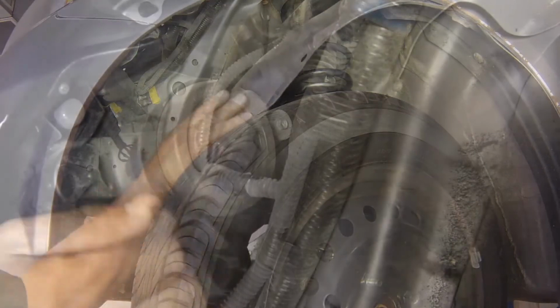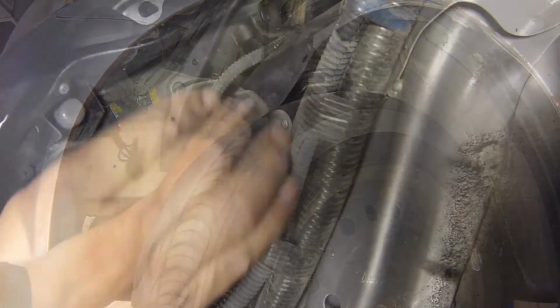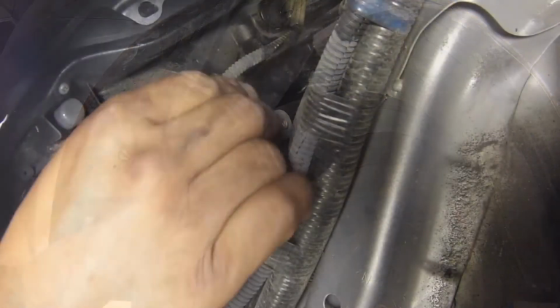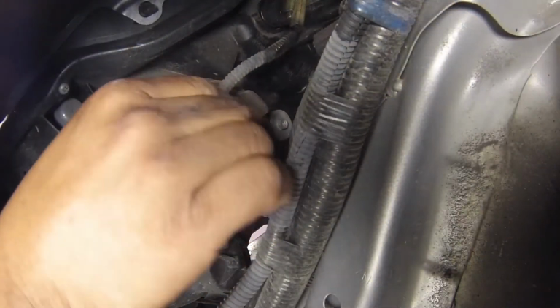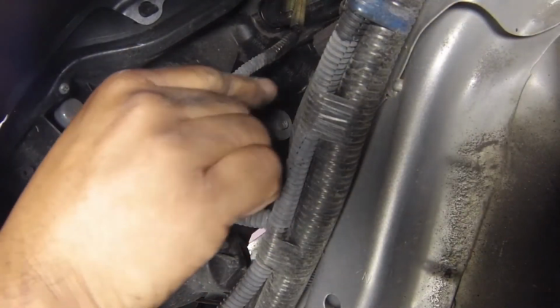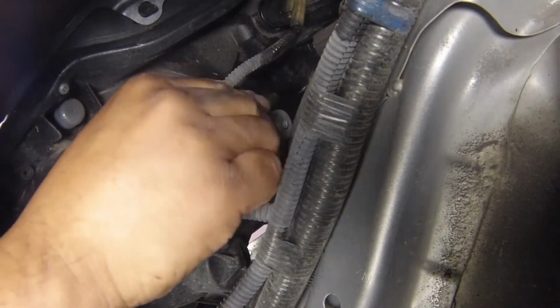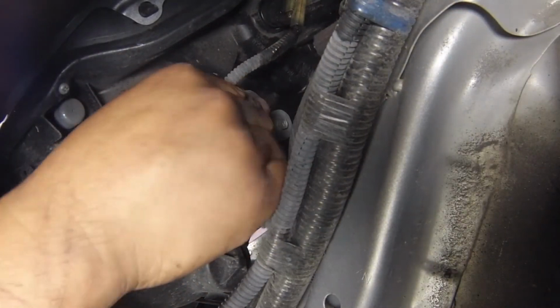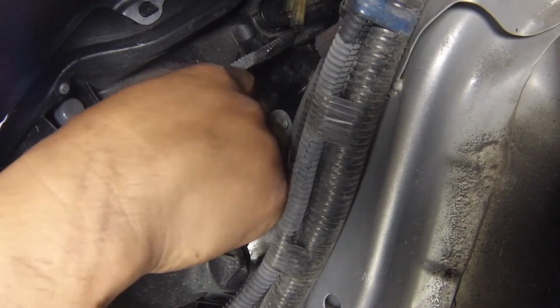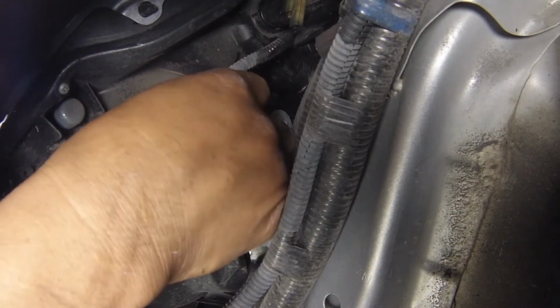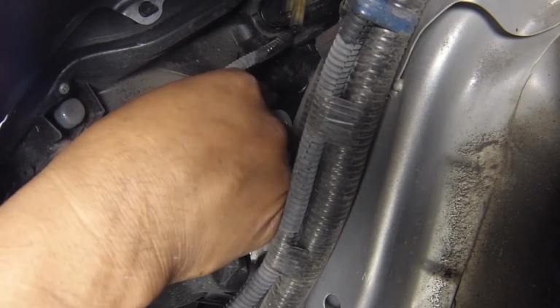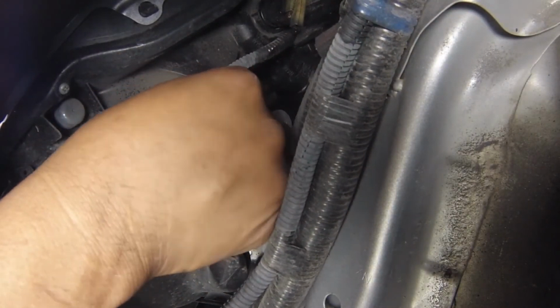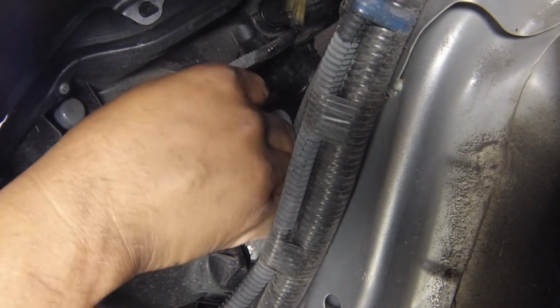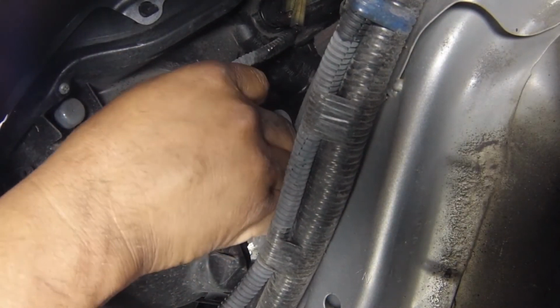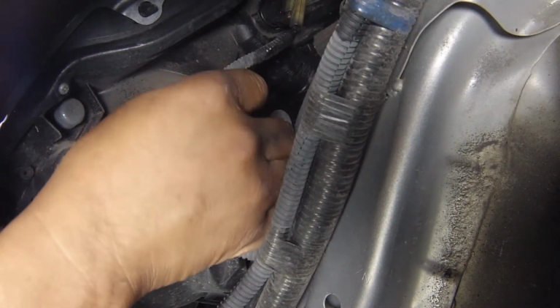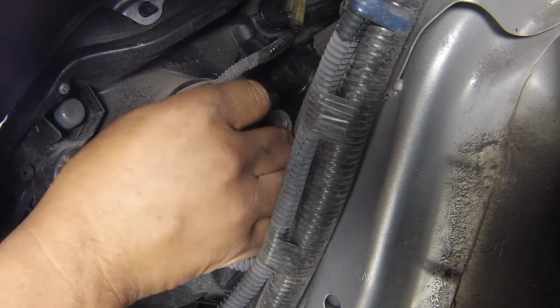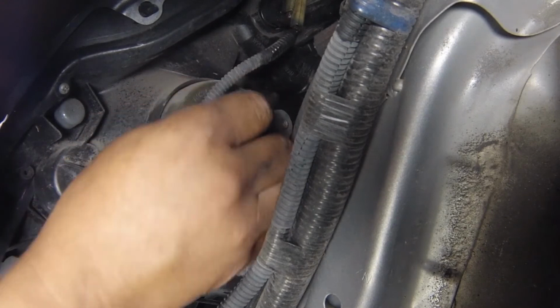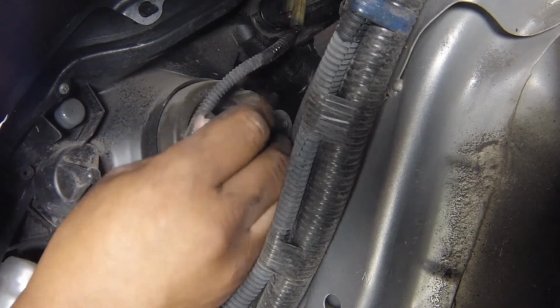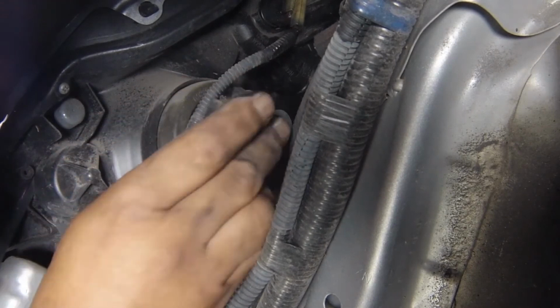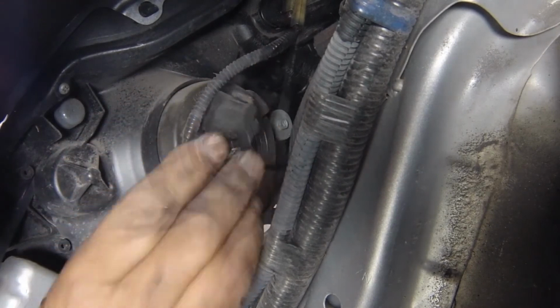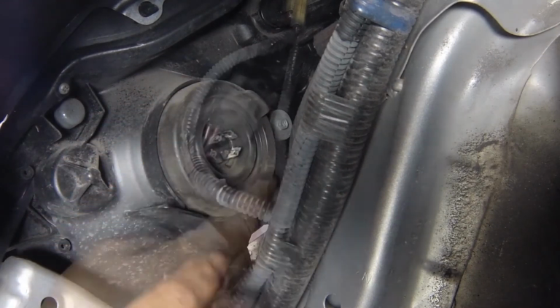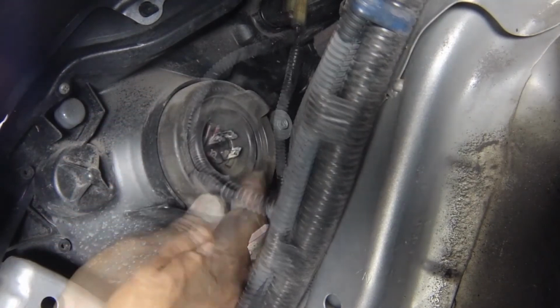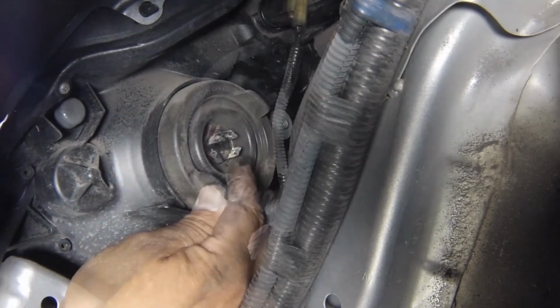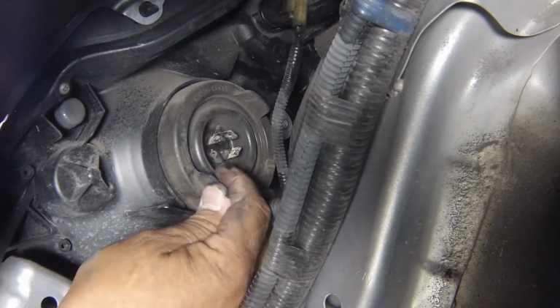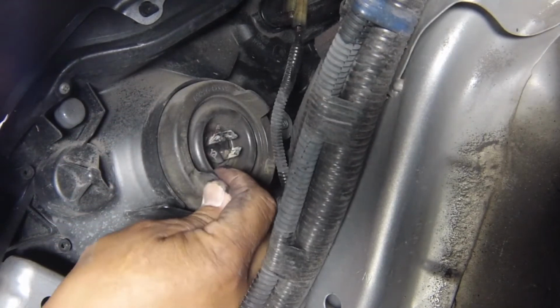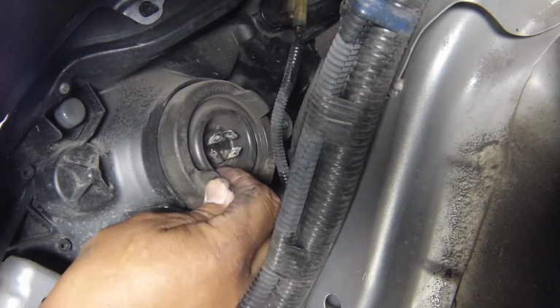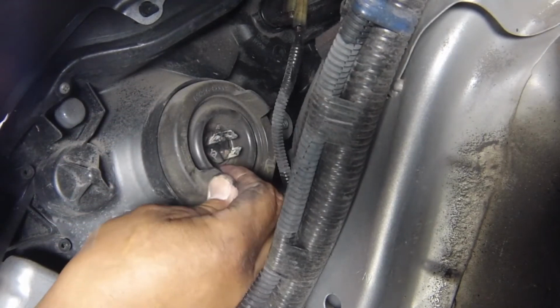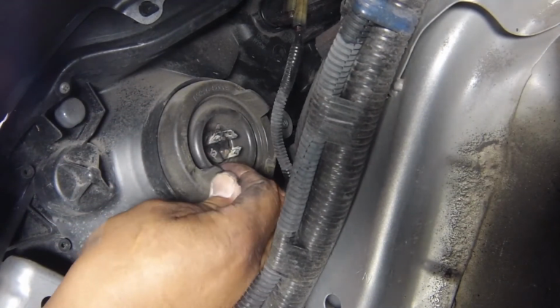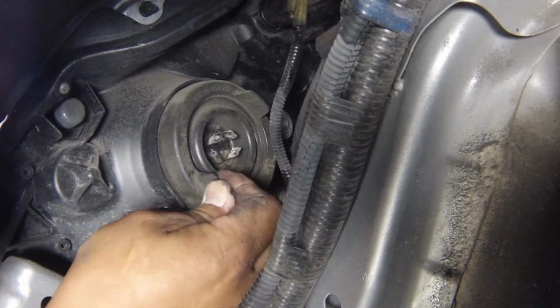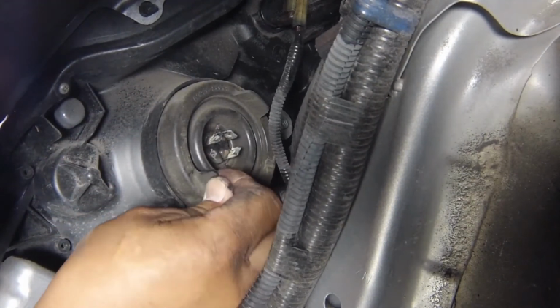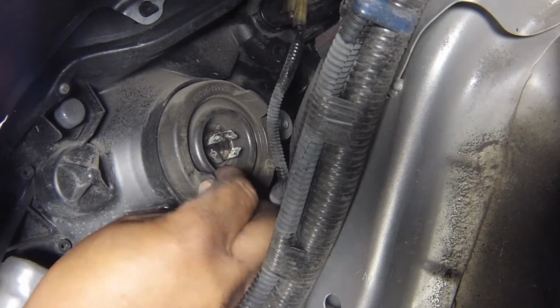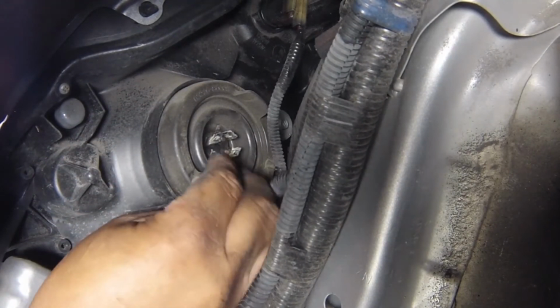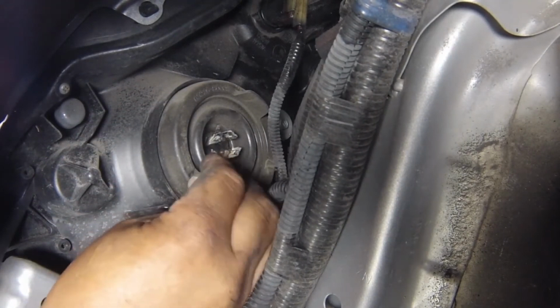Pull the wiring plug straight back off the light. Pull off the round rubber cover.